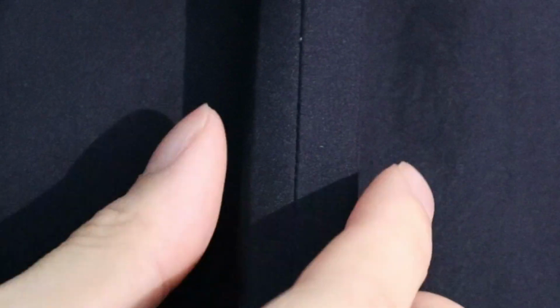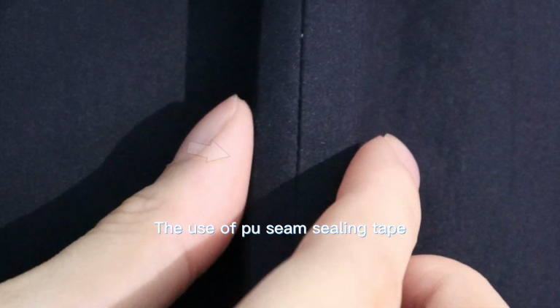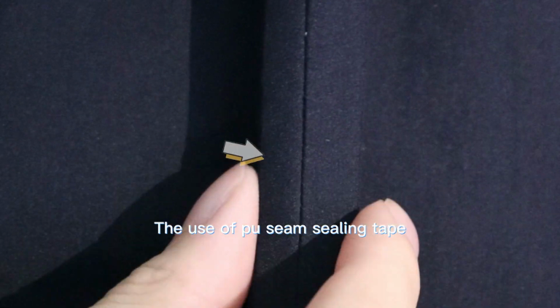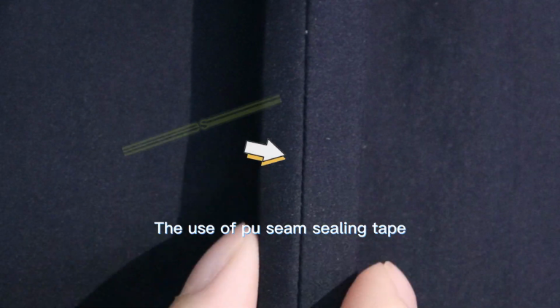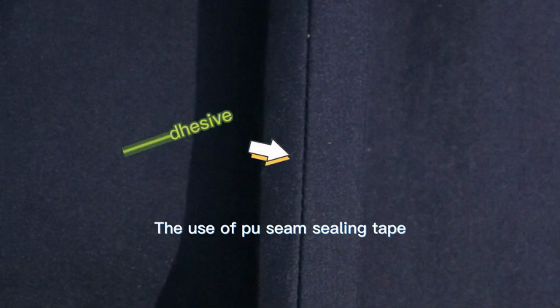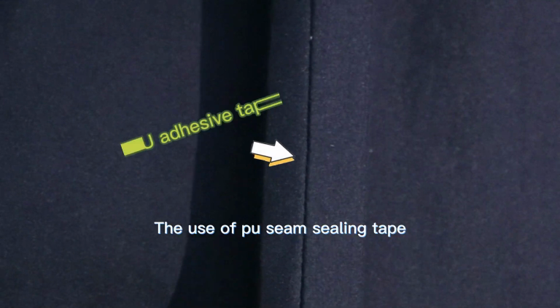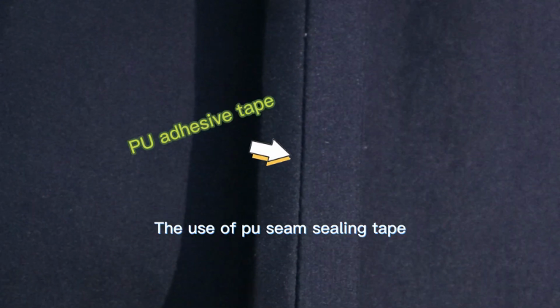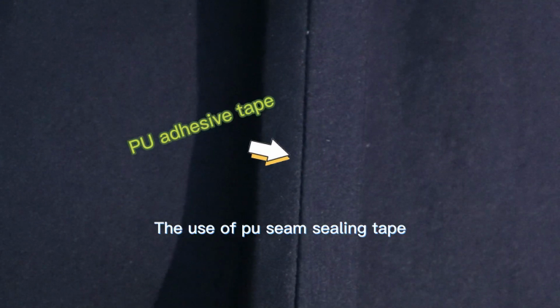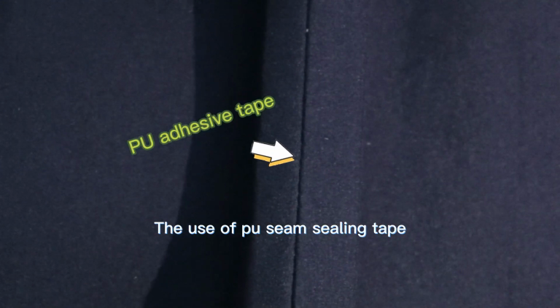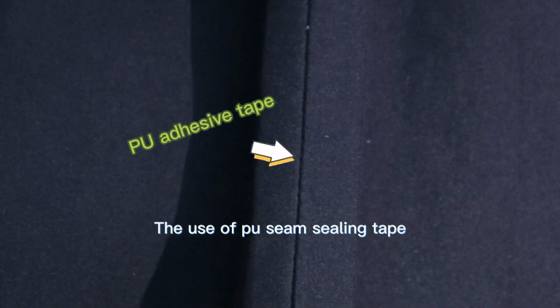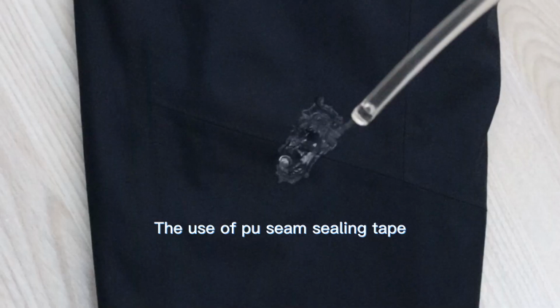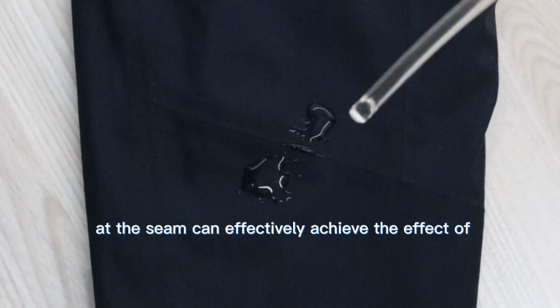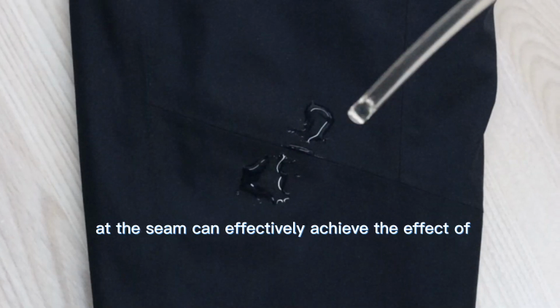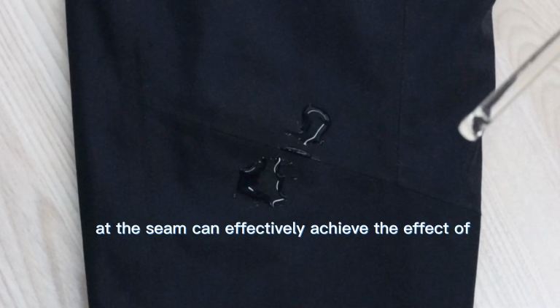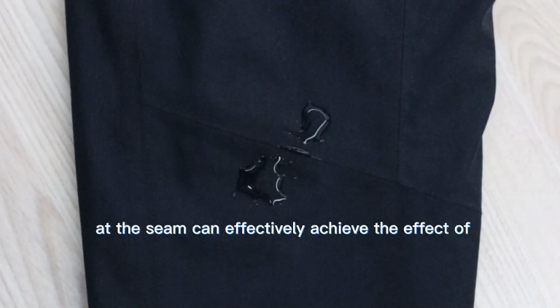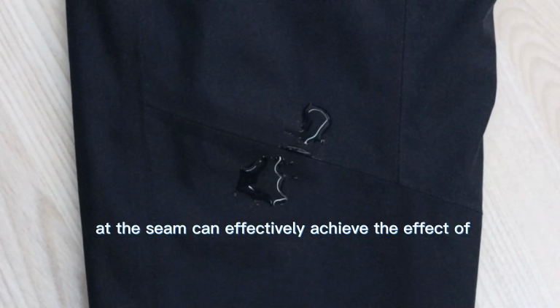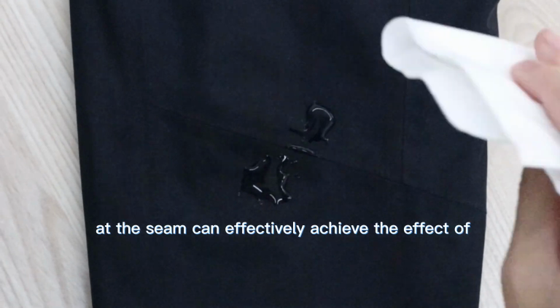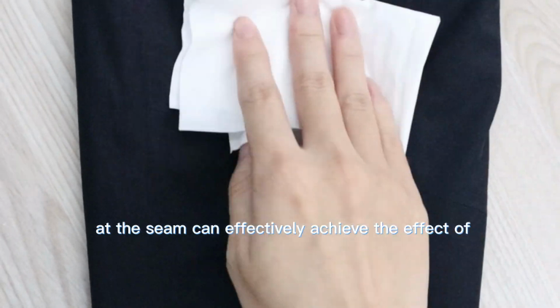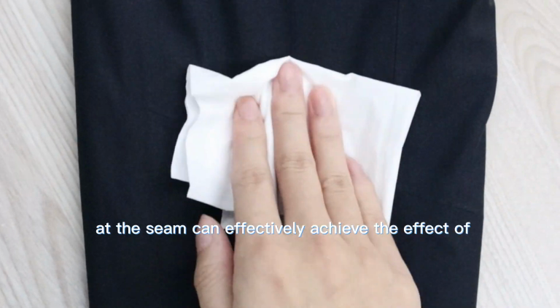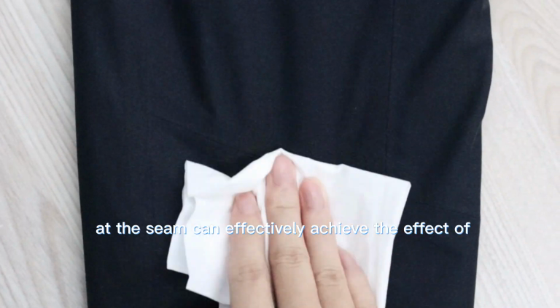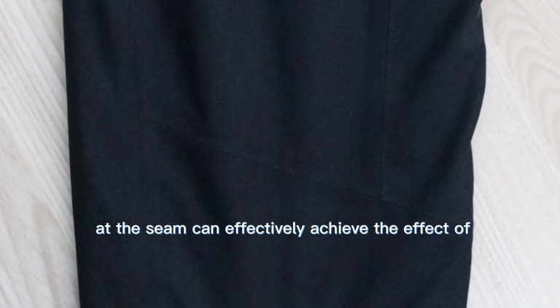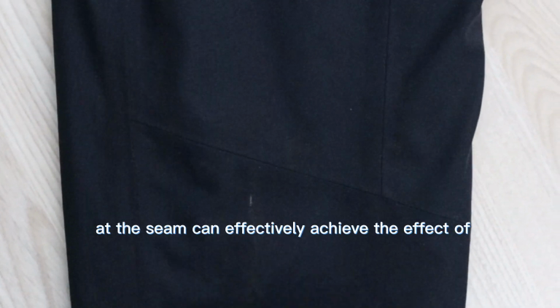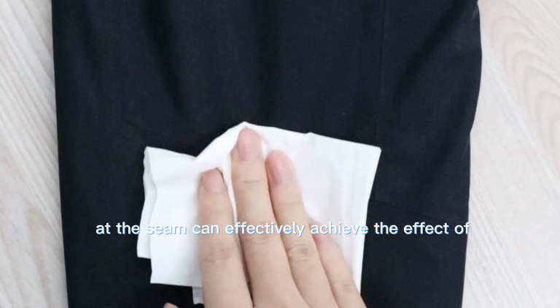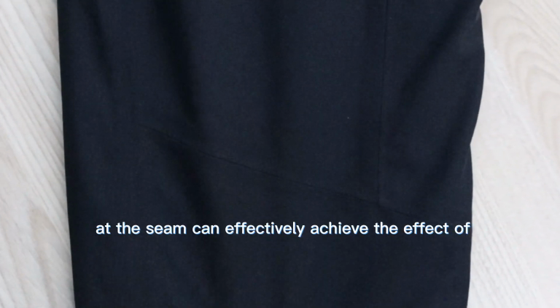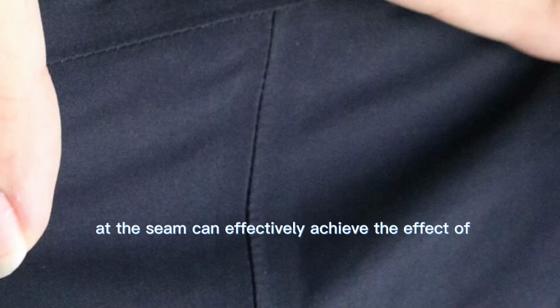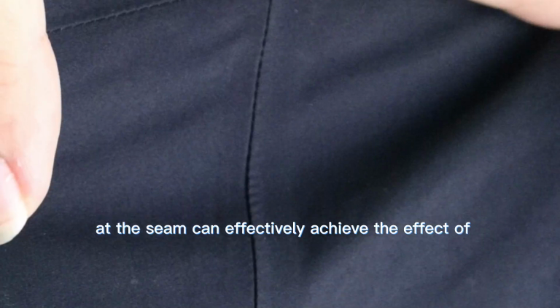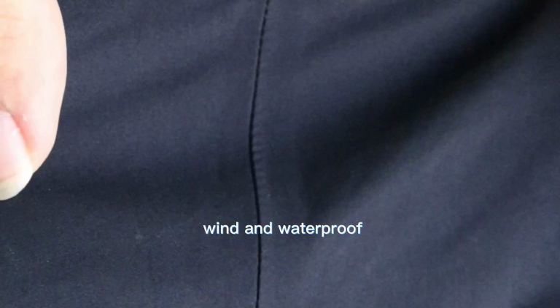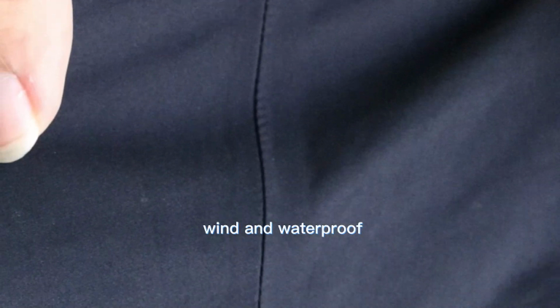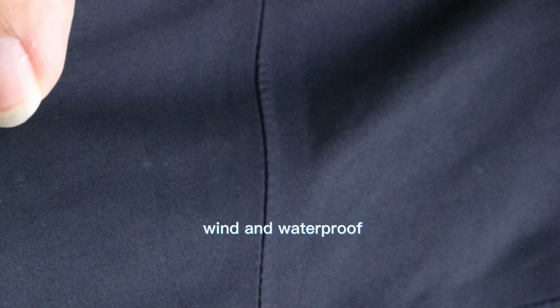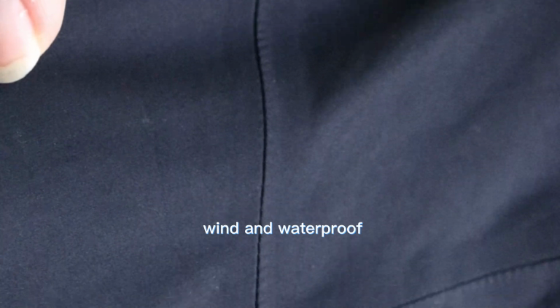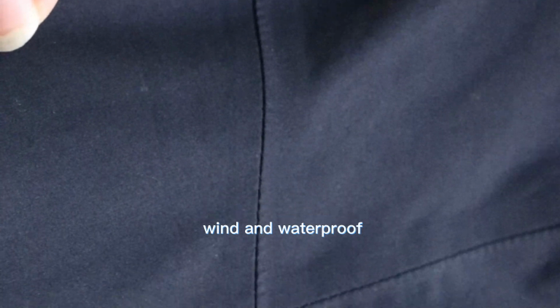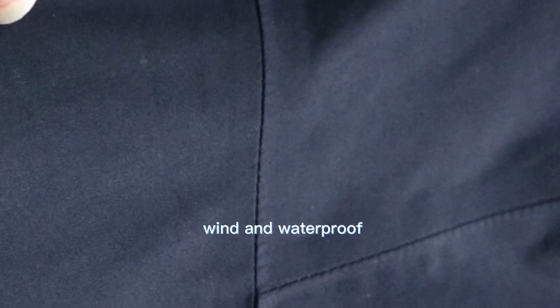Sealing tape at the seams can effectively achieve the effect of wind and waterproof.